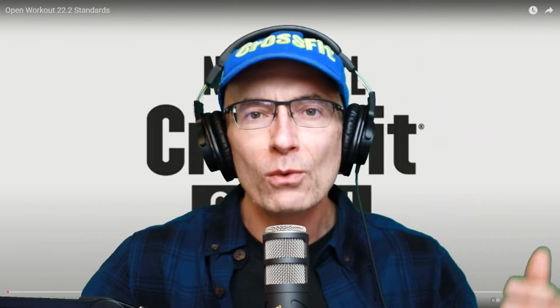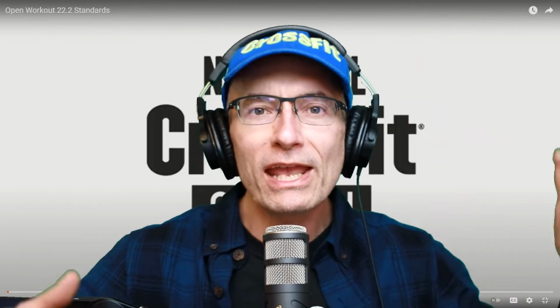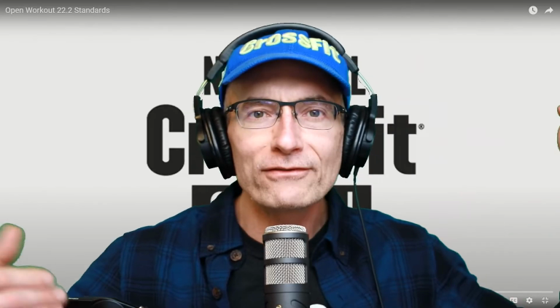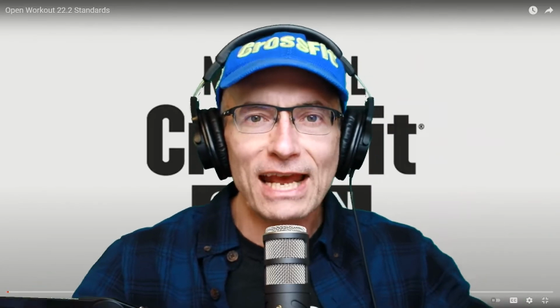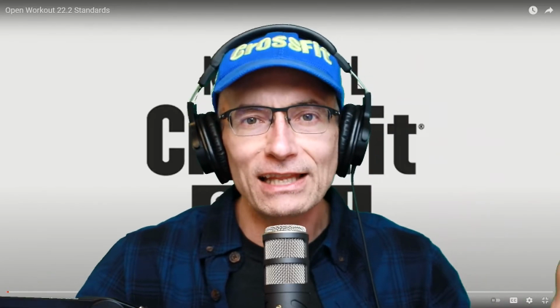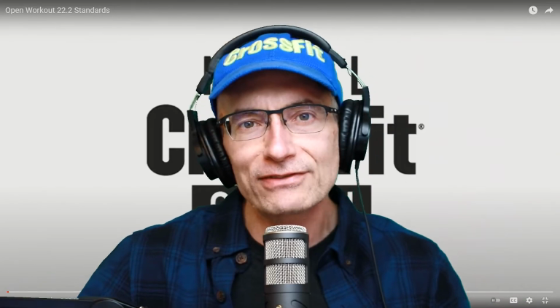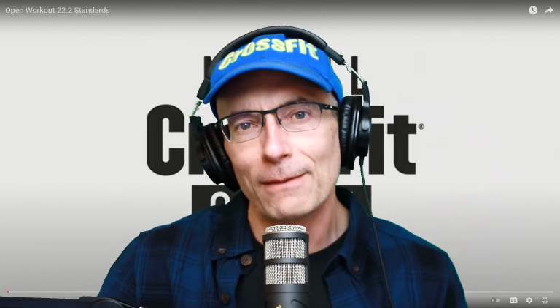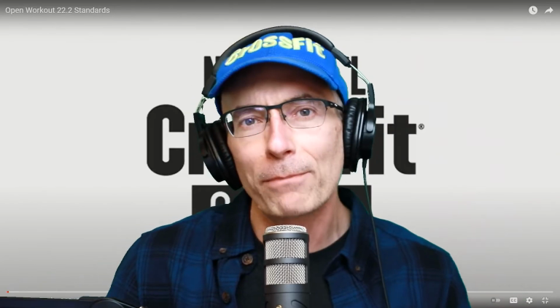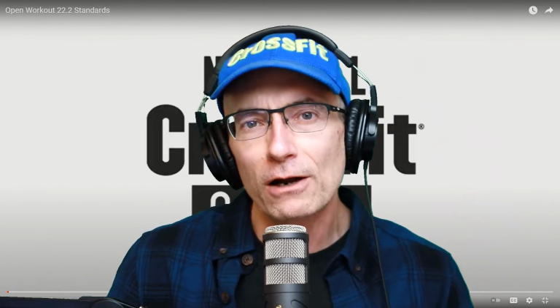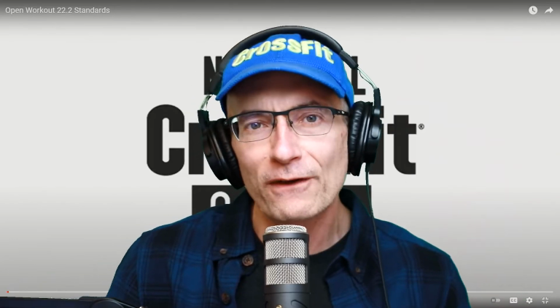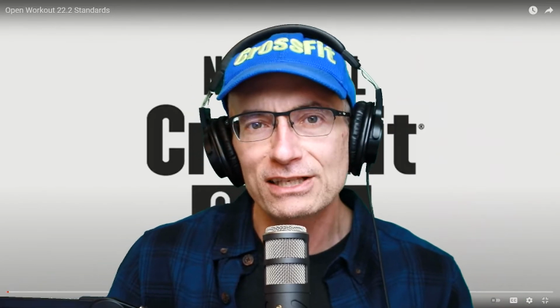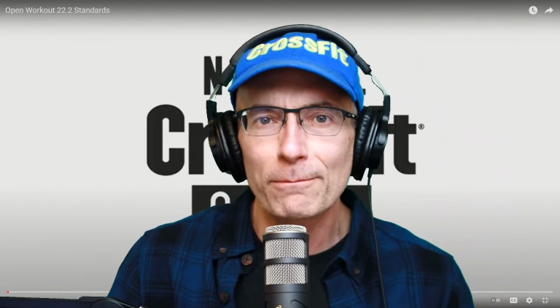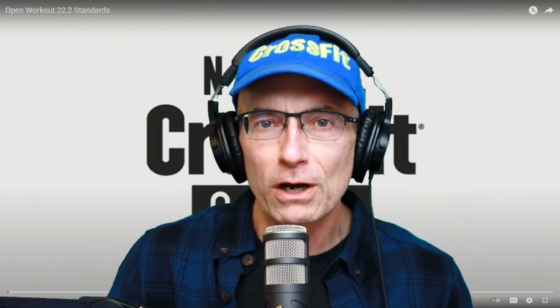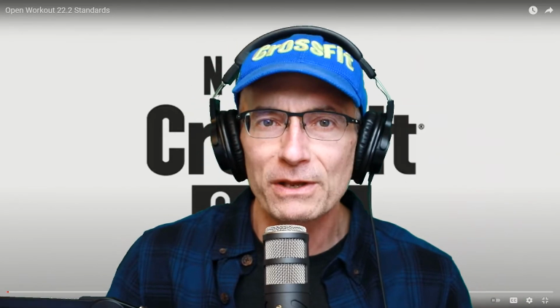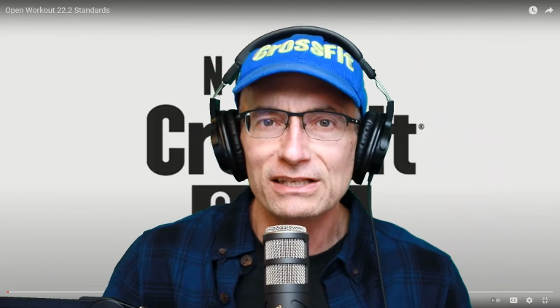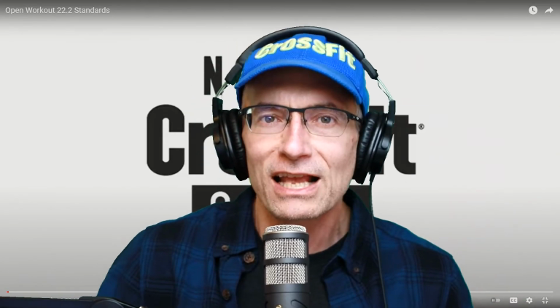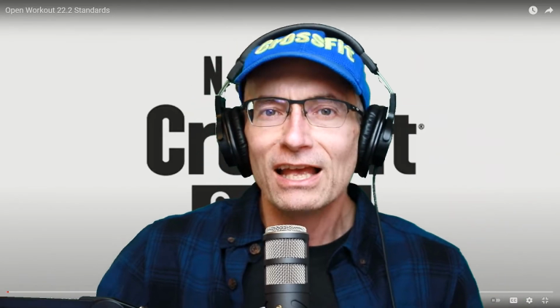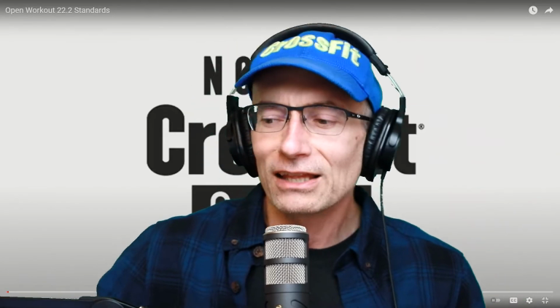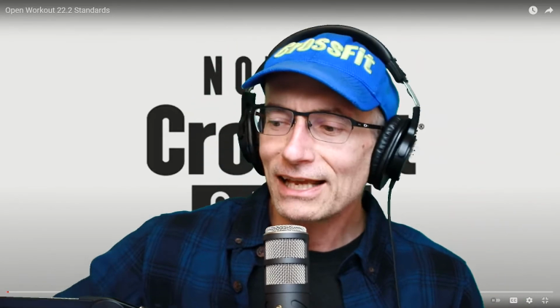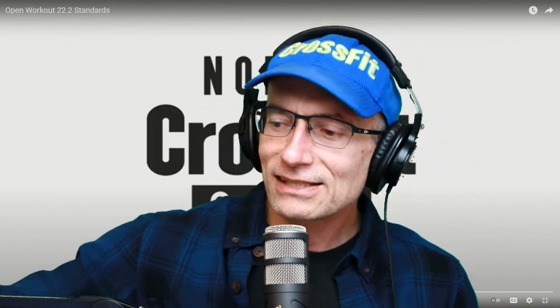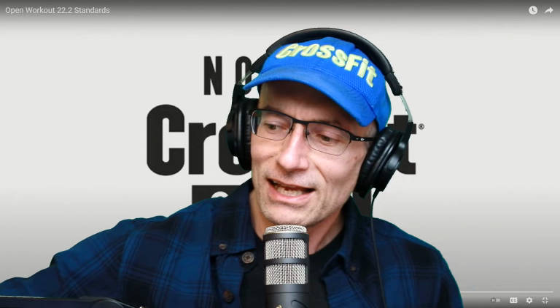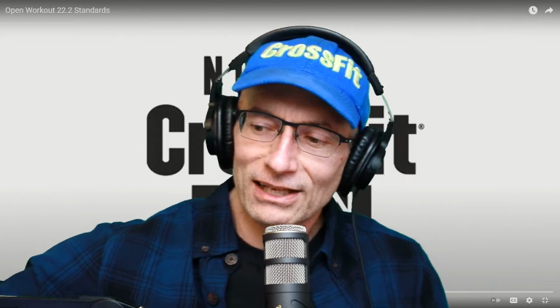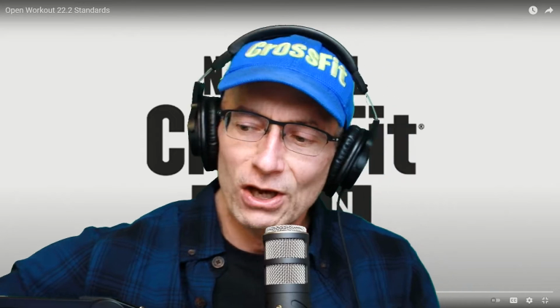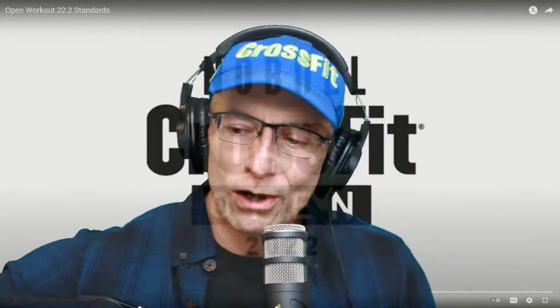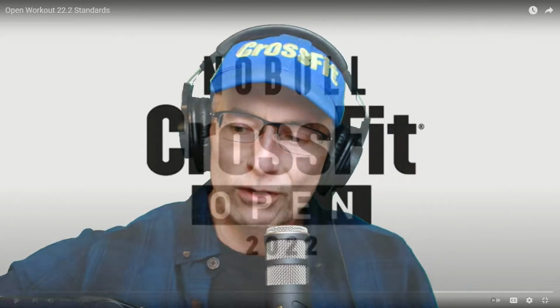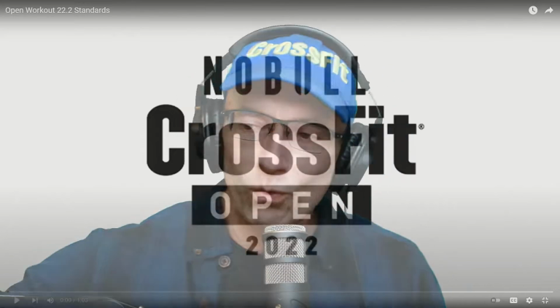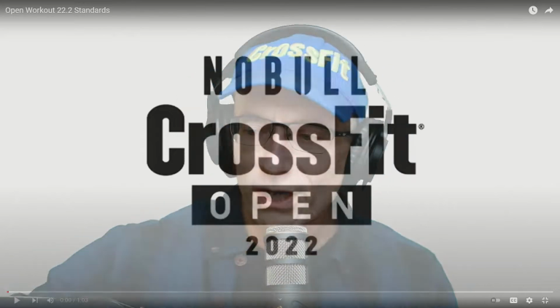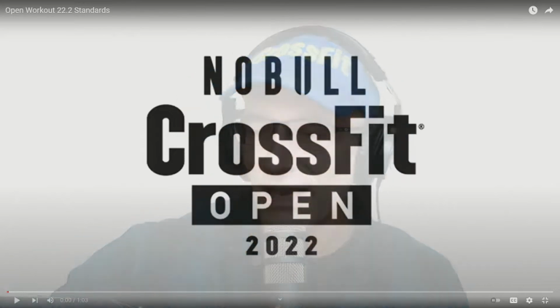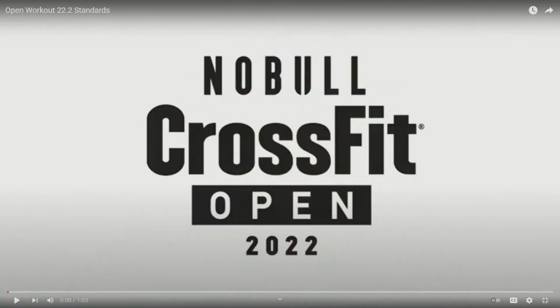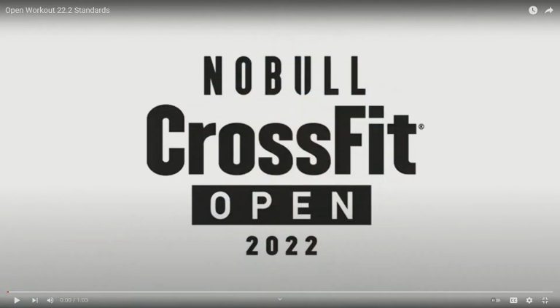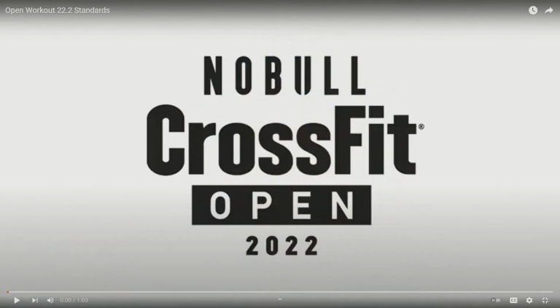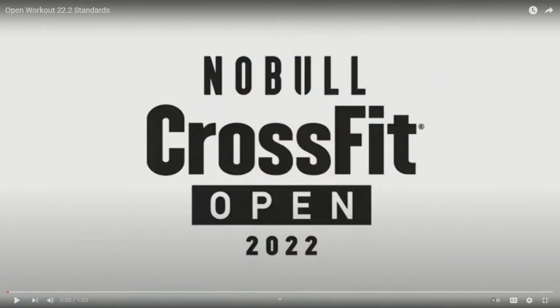Today, I'm going to provide my reaction to the second week's workout for the CrossFit Open 22.2. We have deadlifts and bar-facing burpees. Let's go over the workout first.